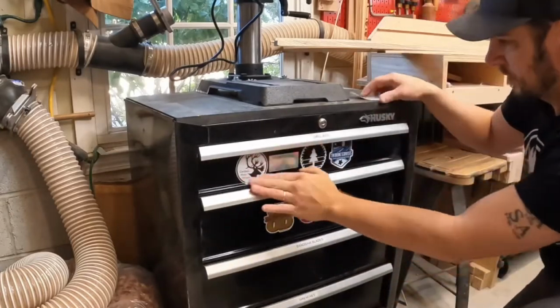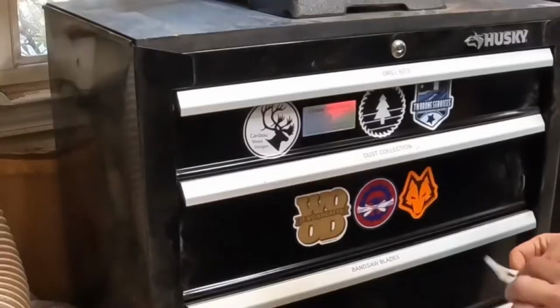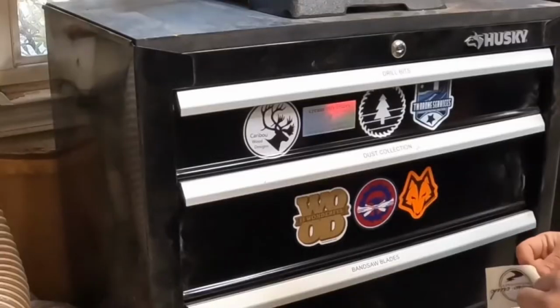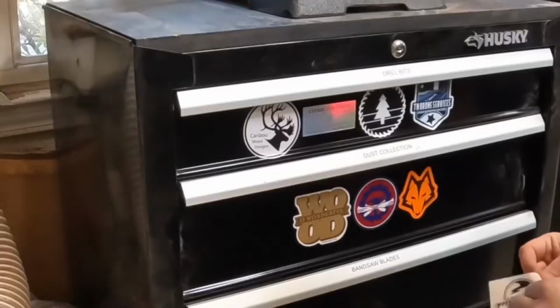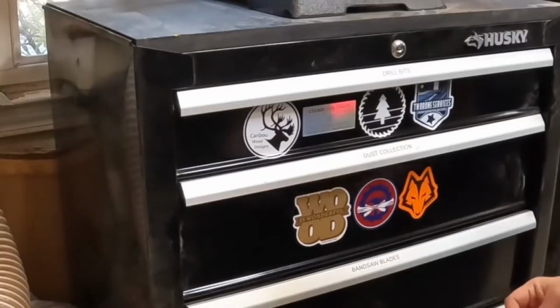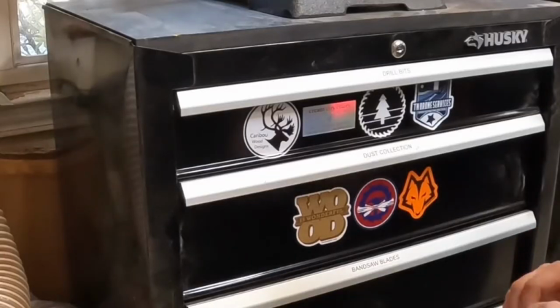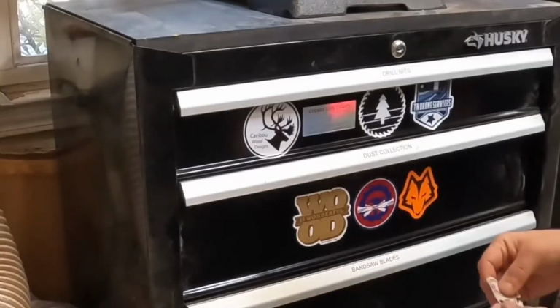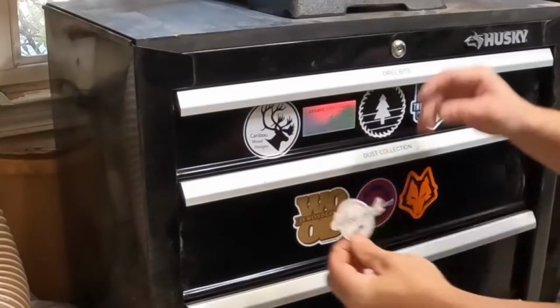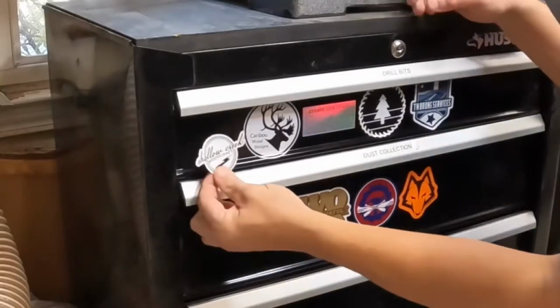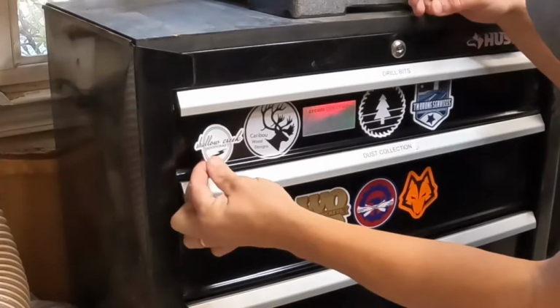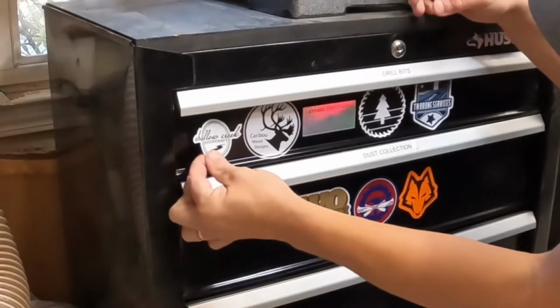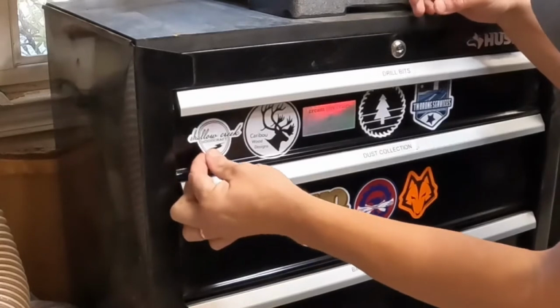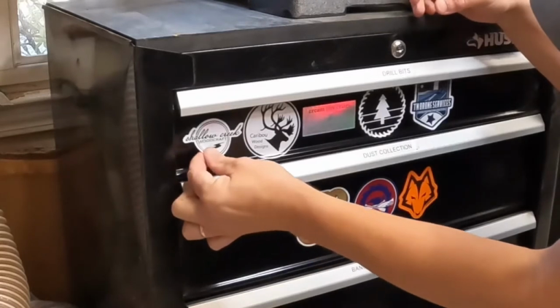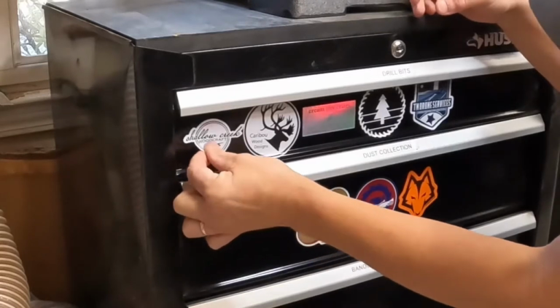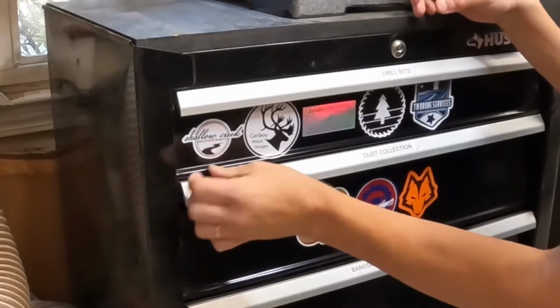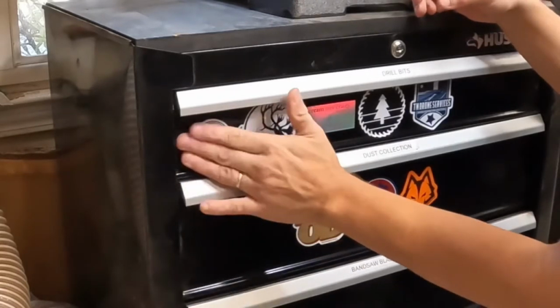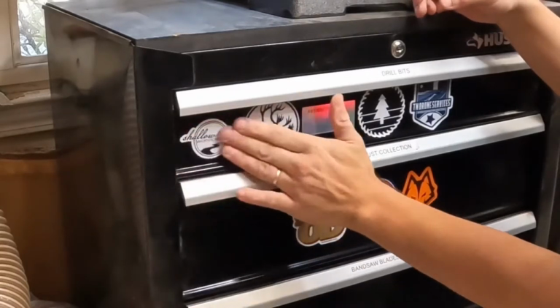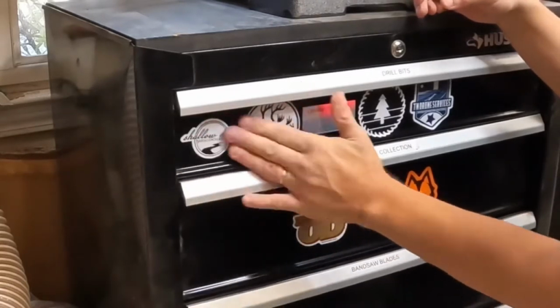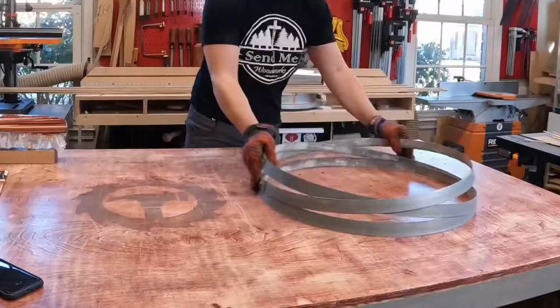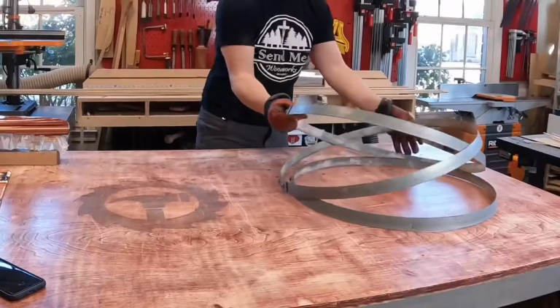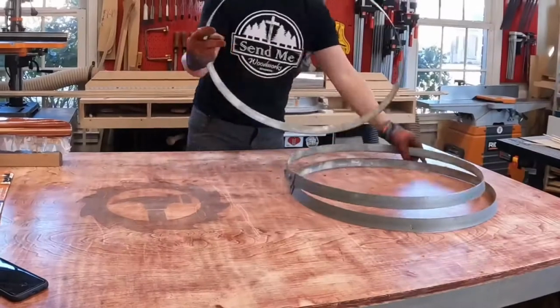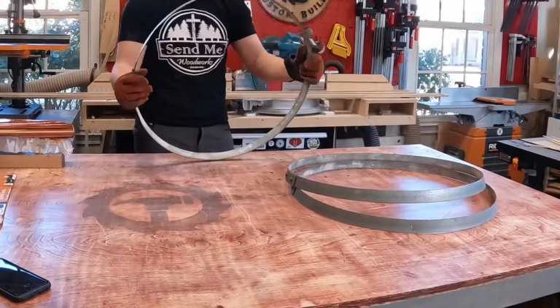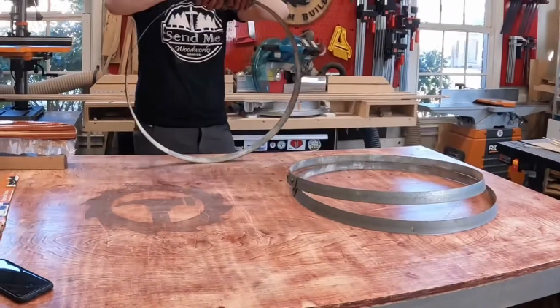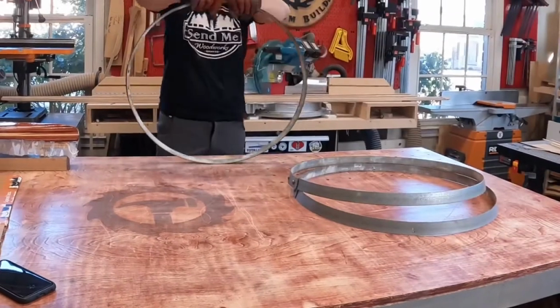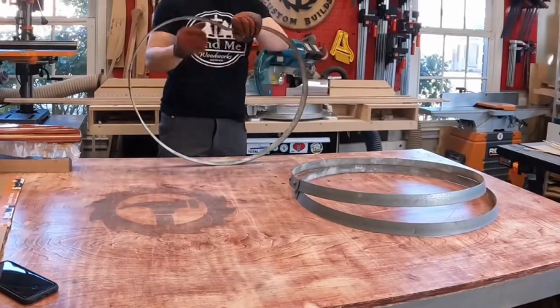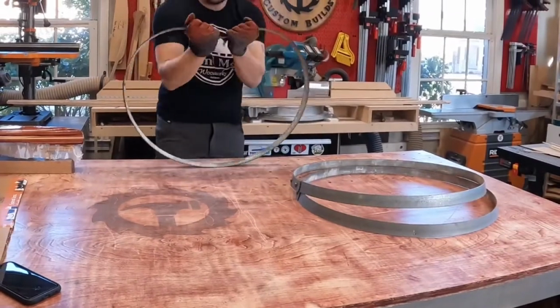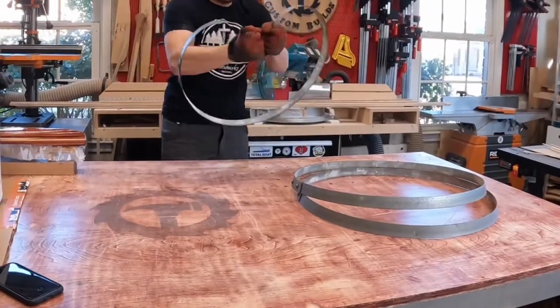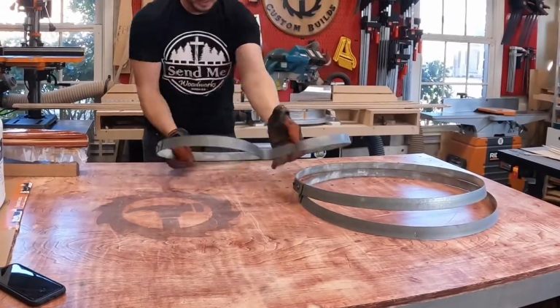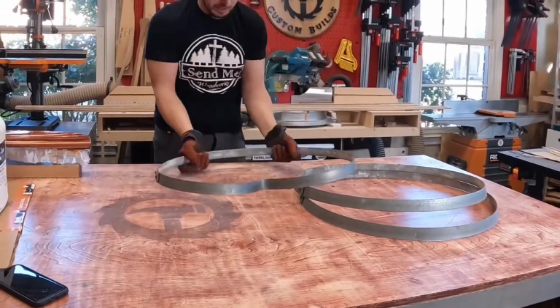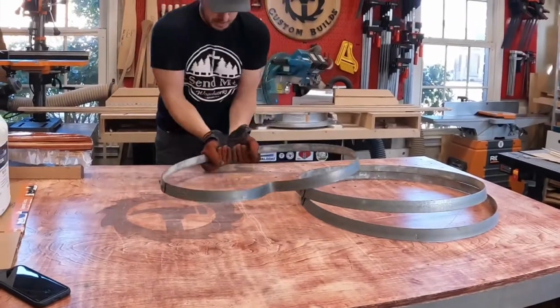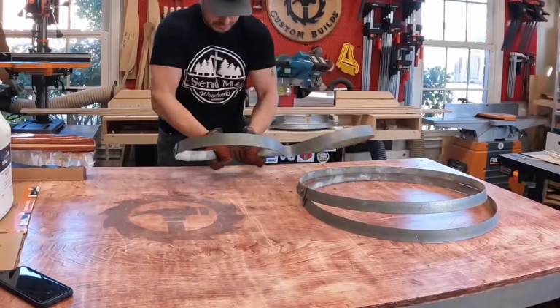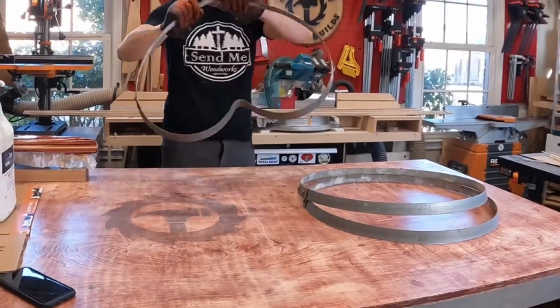I received a couple of new stickers this week — first from Brandon at Caribou Woodworks, and Ashley from Shallow Creek. Thanks, guys!